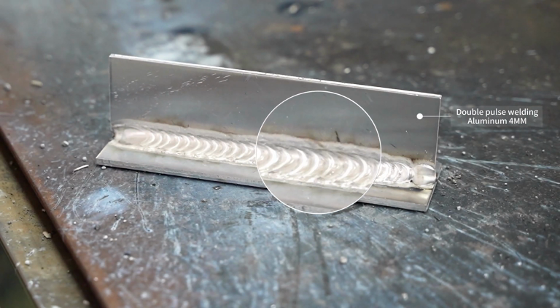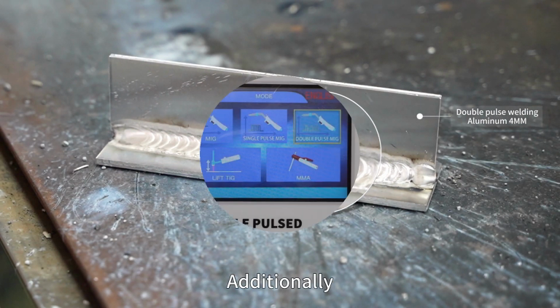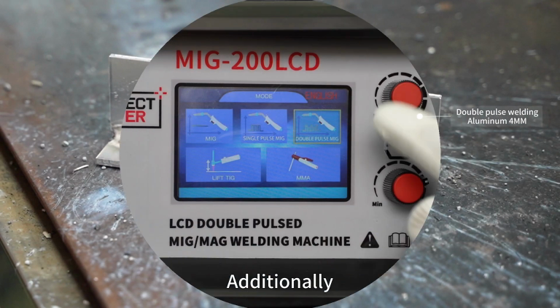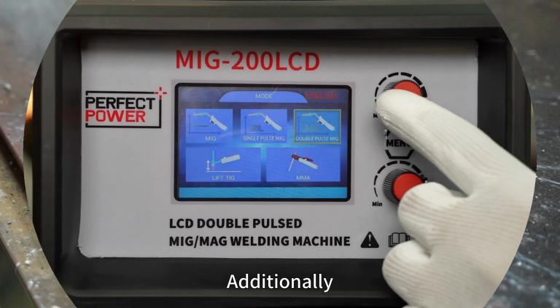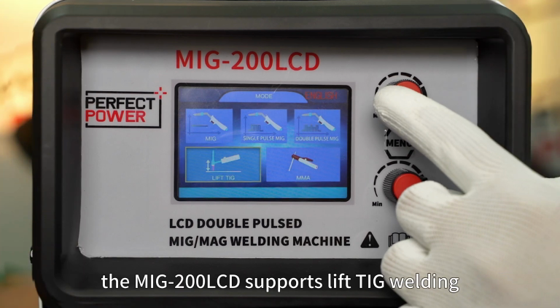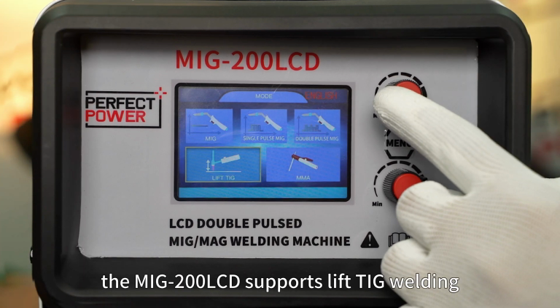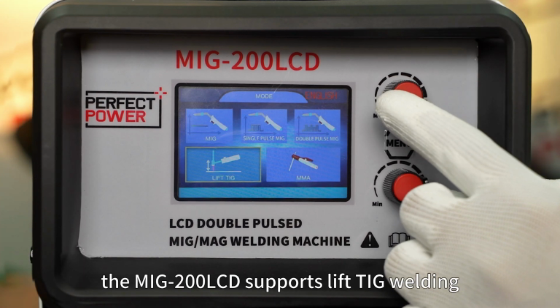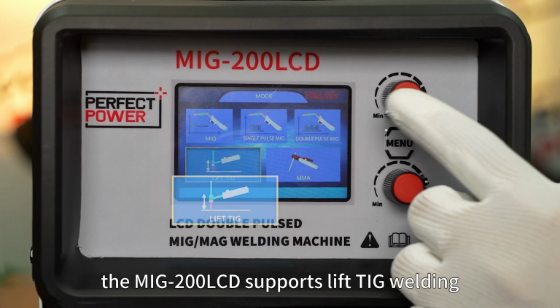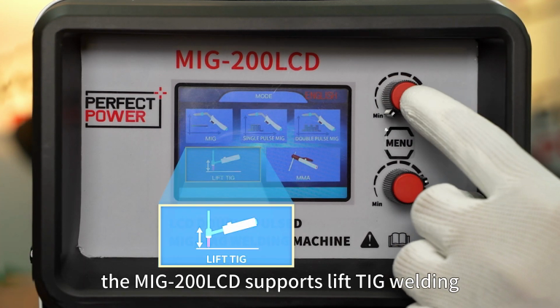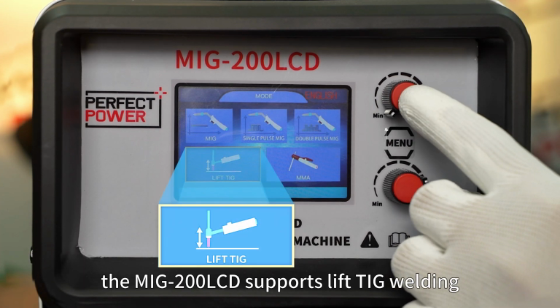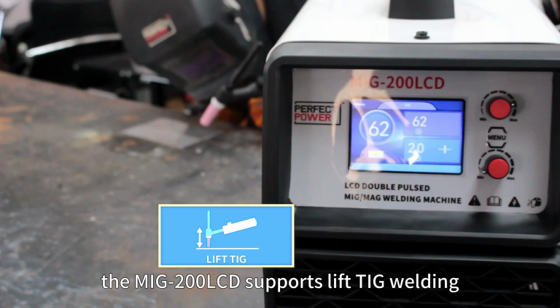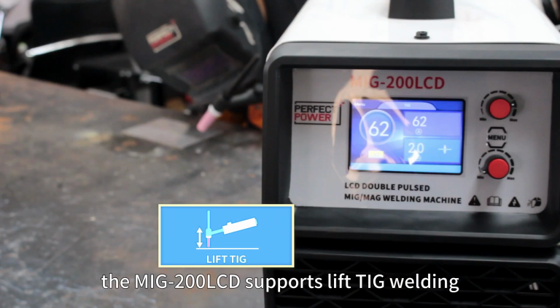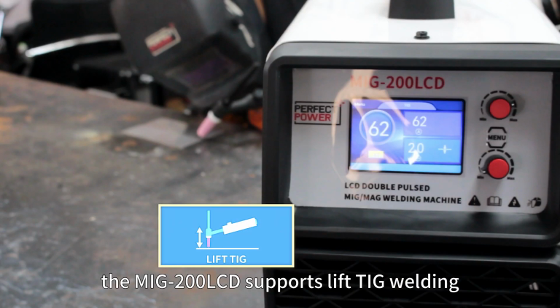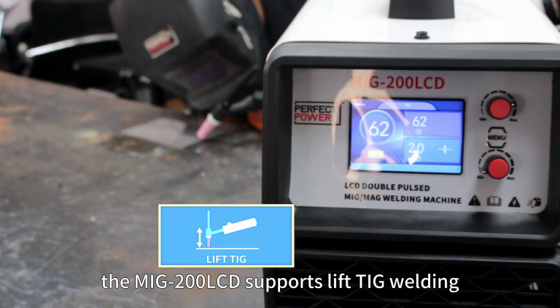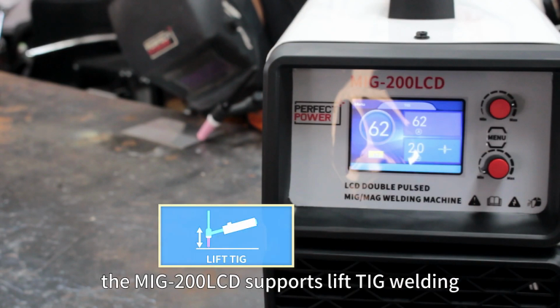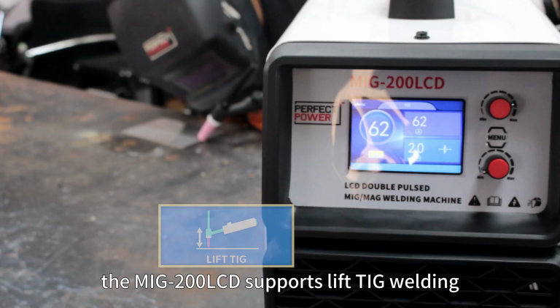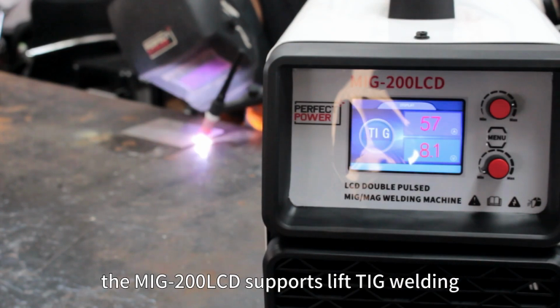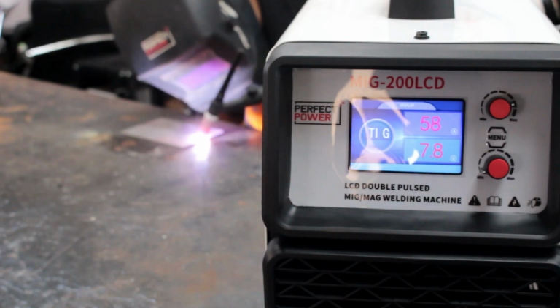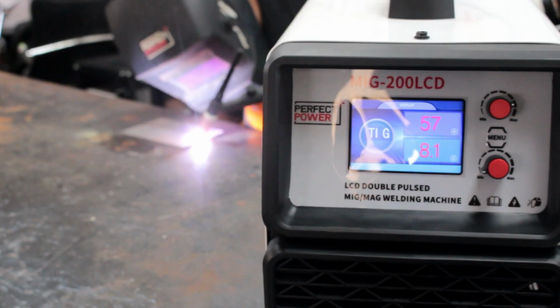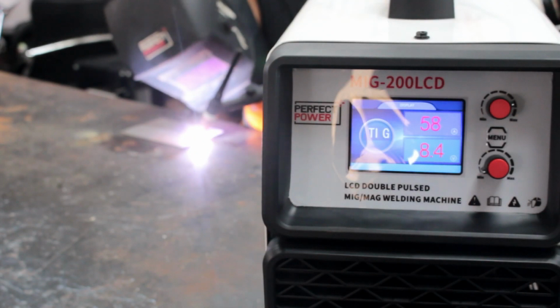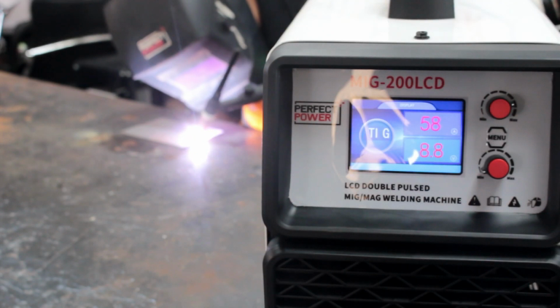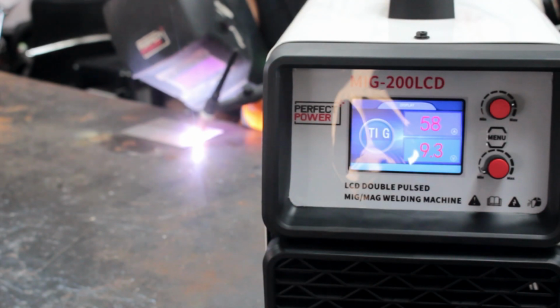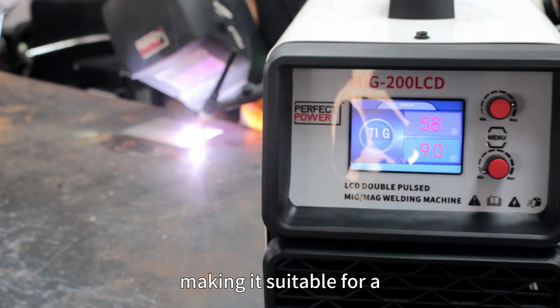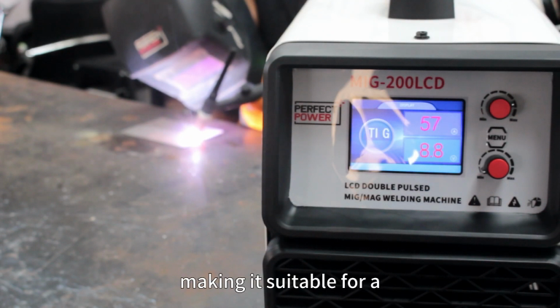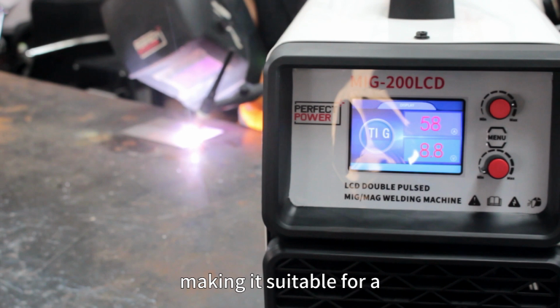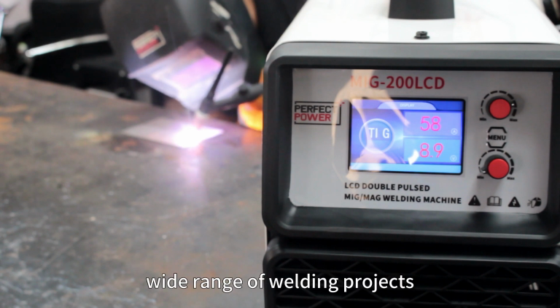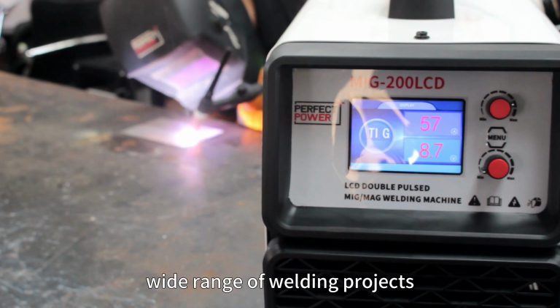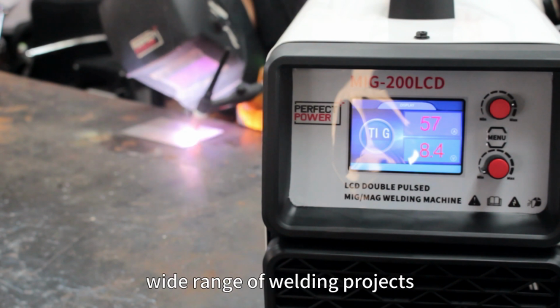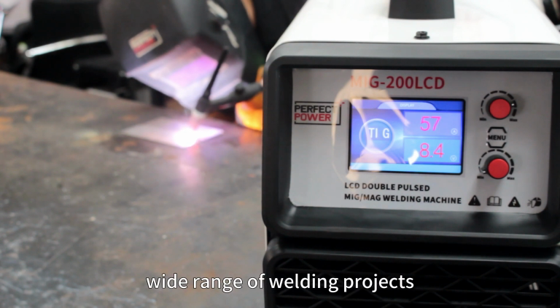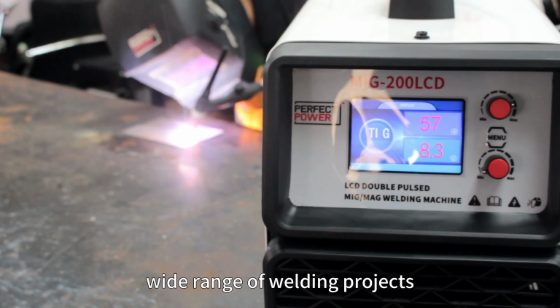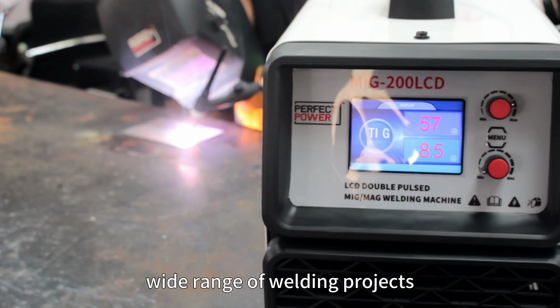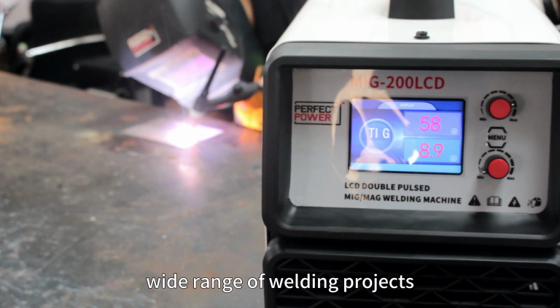Additionally, the MIG 200 LCD supports lift TIG welding, making it suitable for a wide range of welding projects.